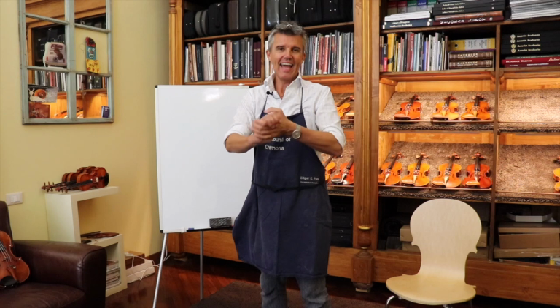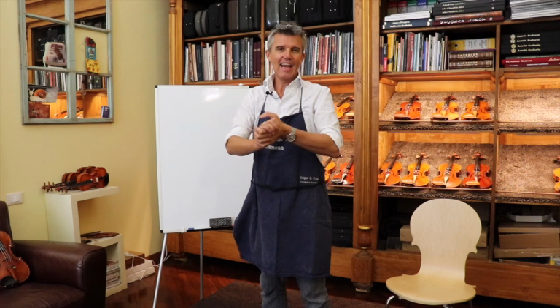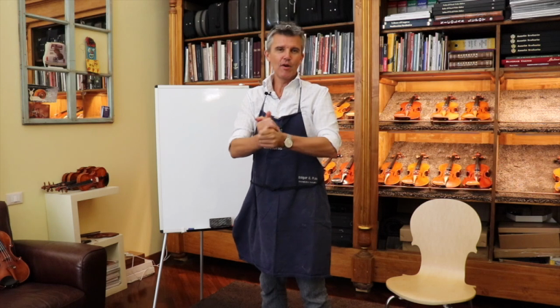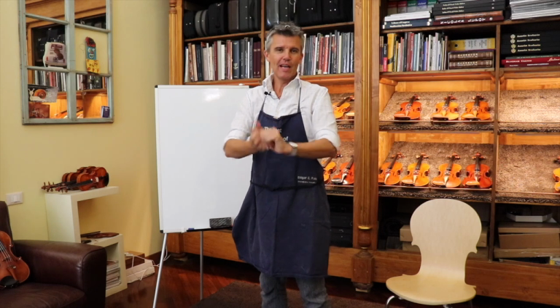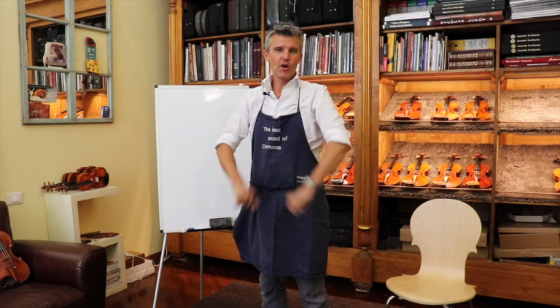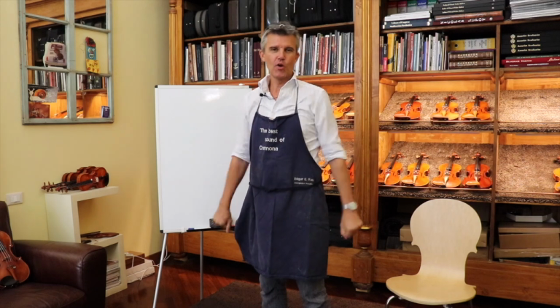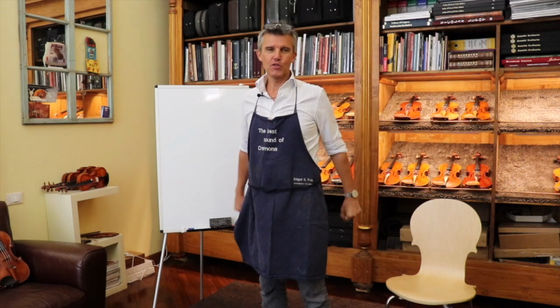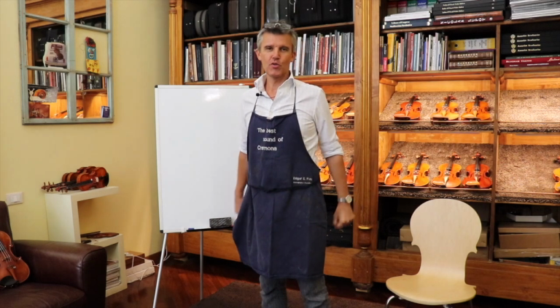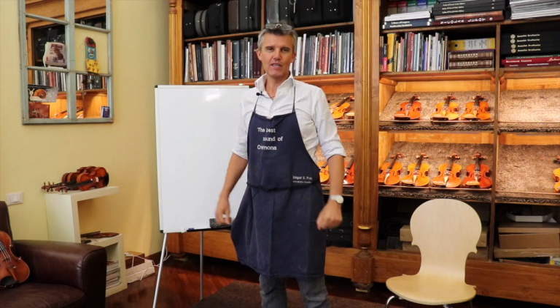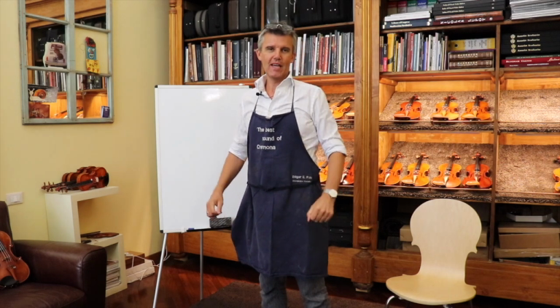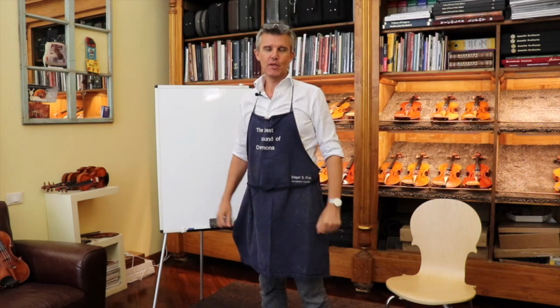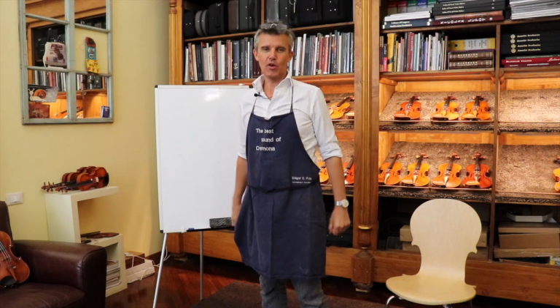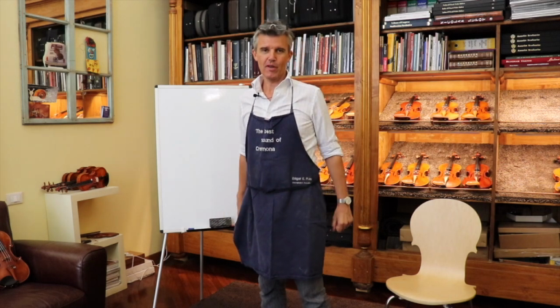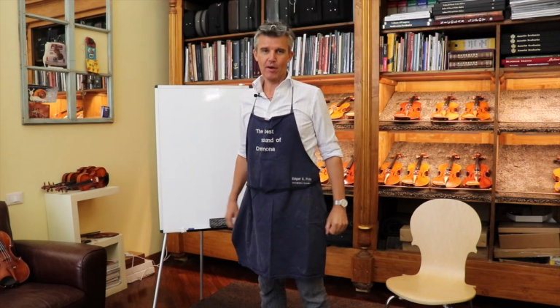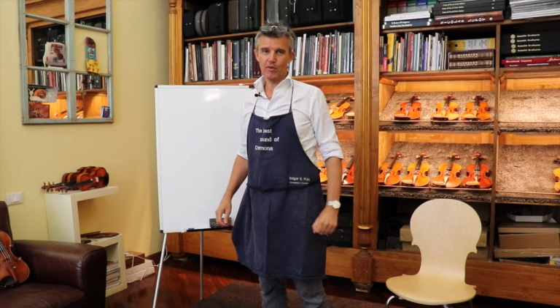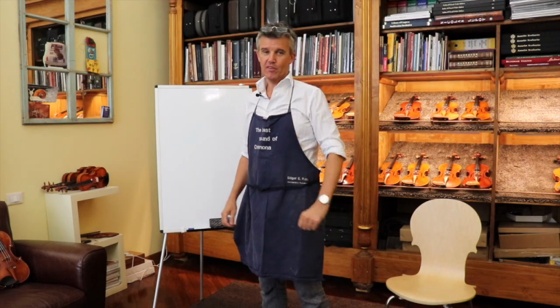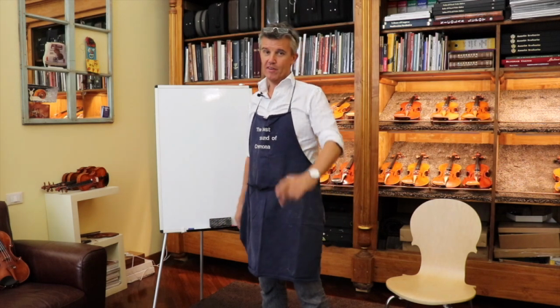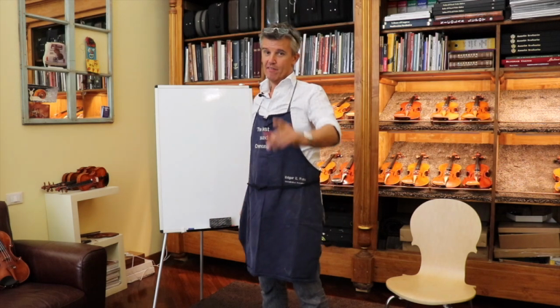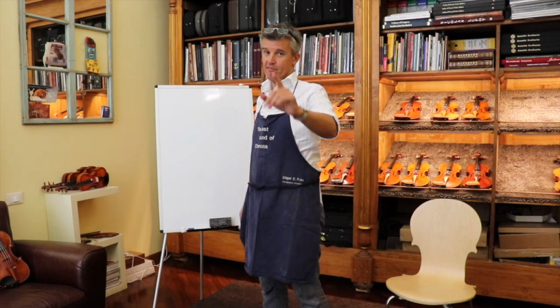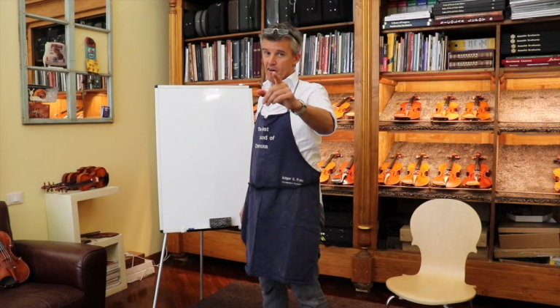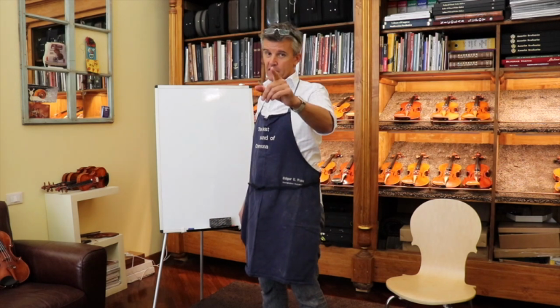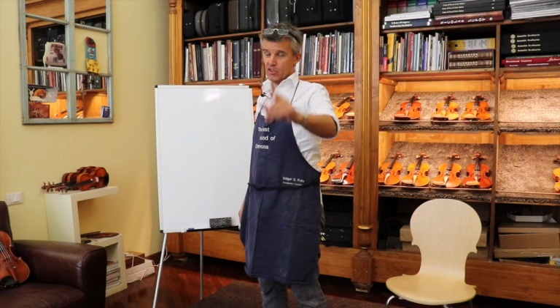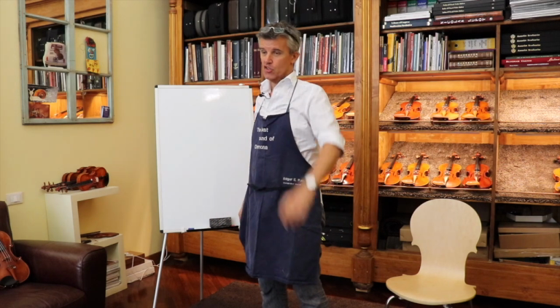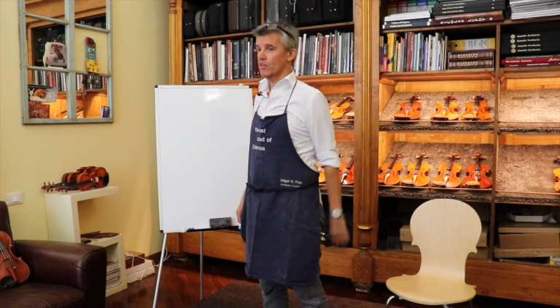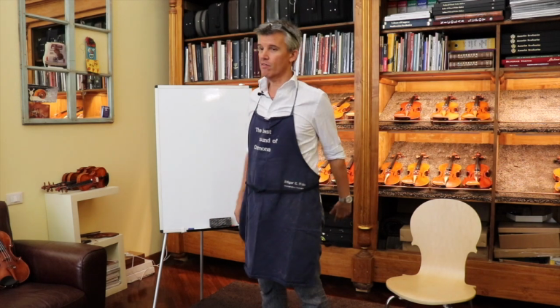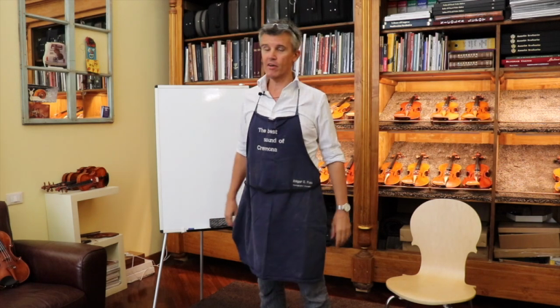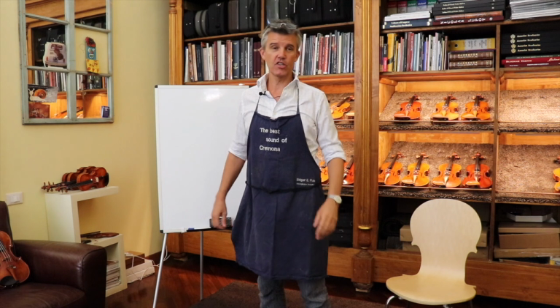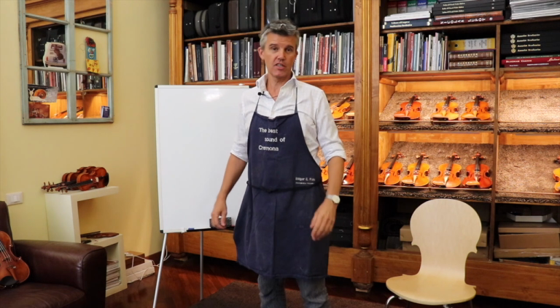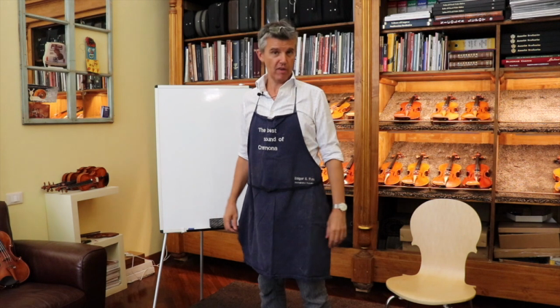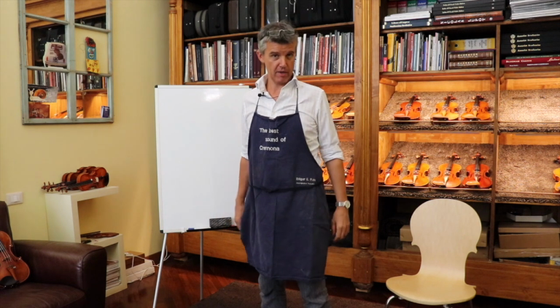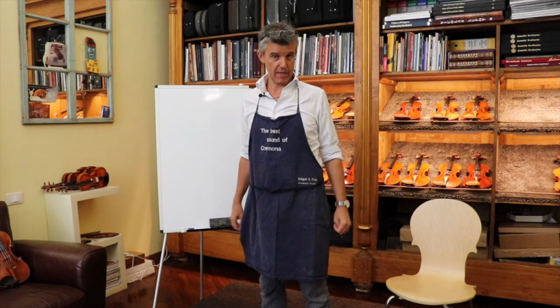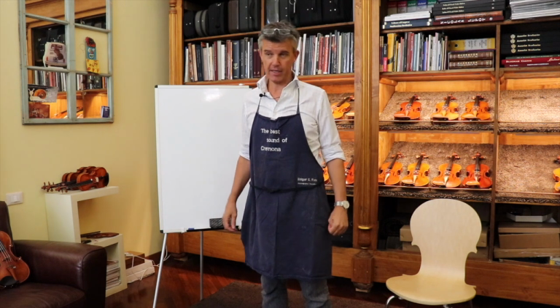Hello, hello! Today we talk about the varnish — the varnish in violin making.